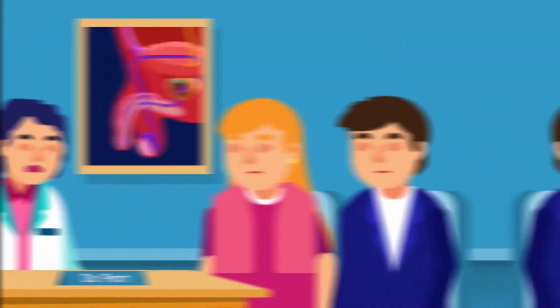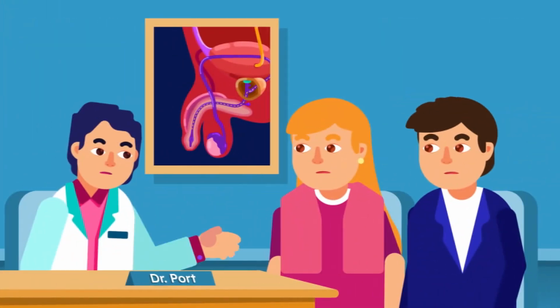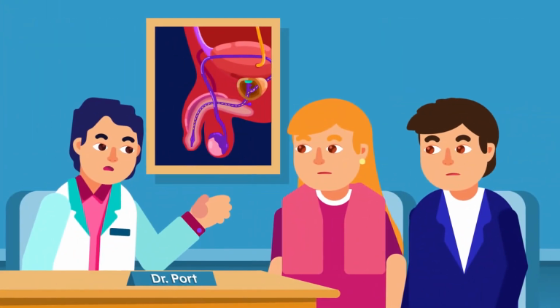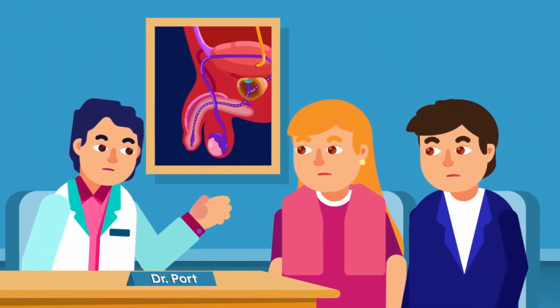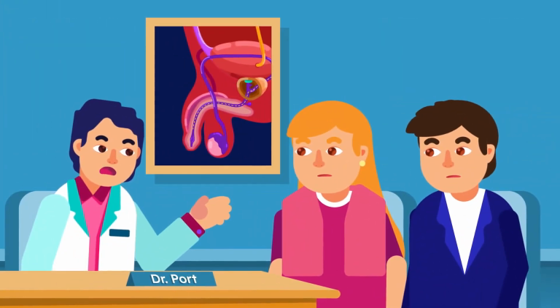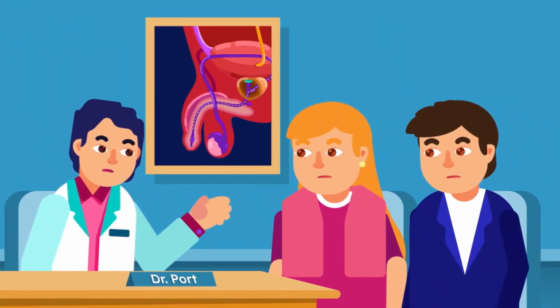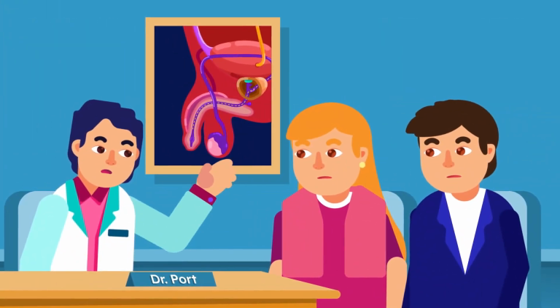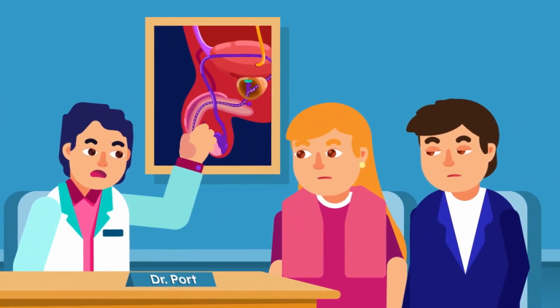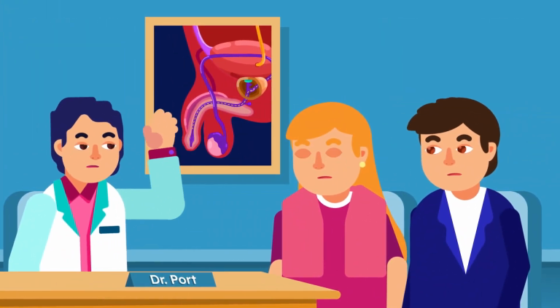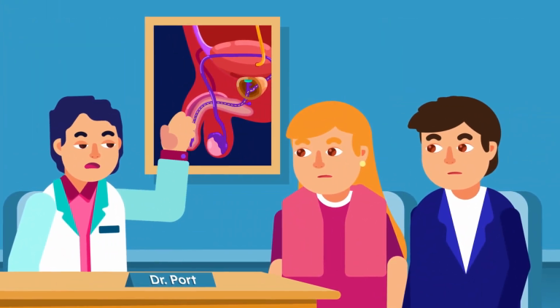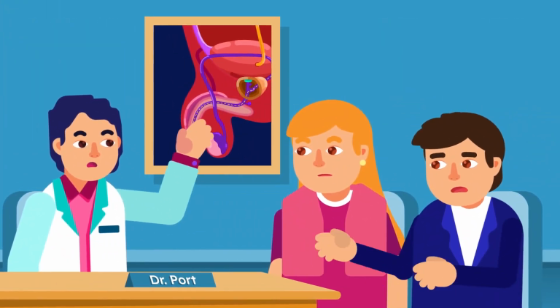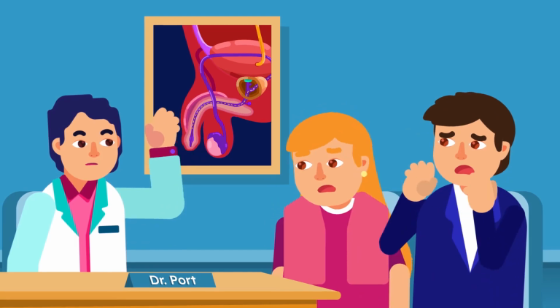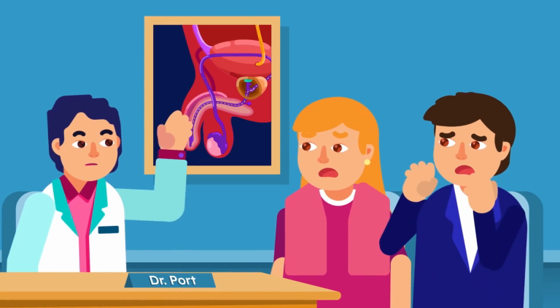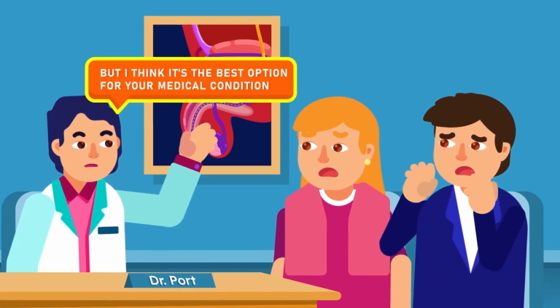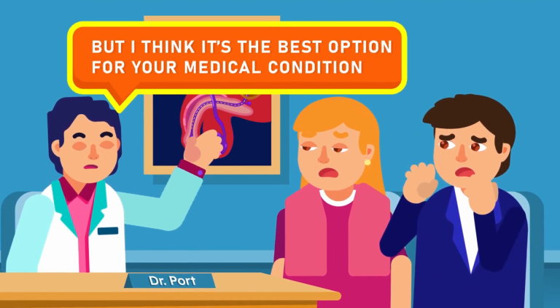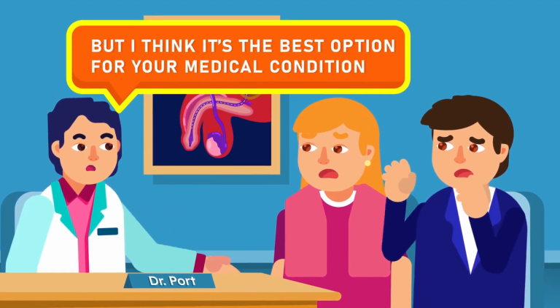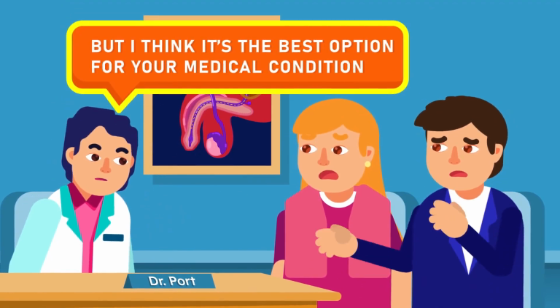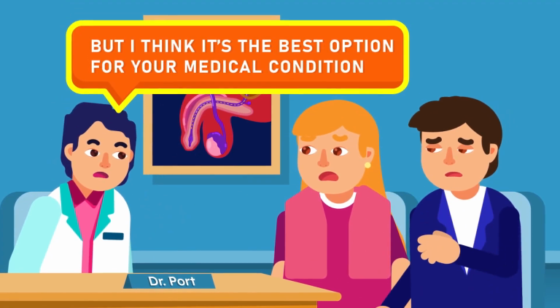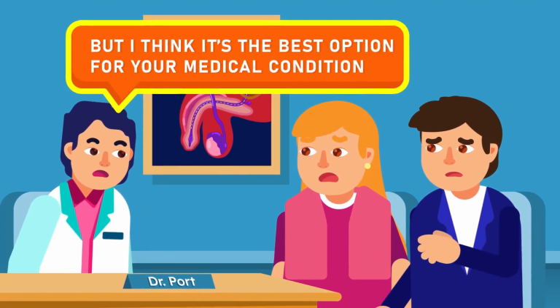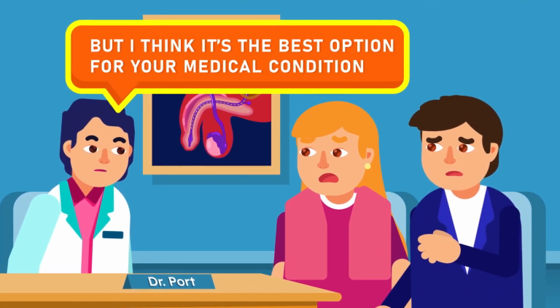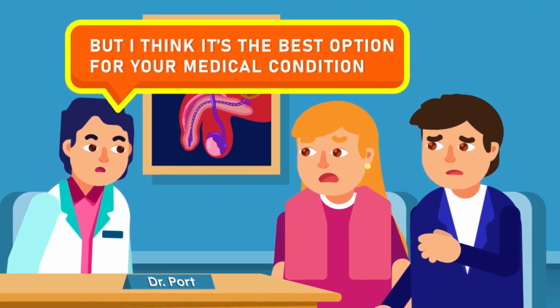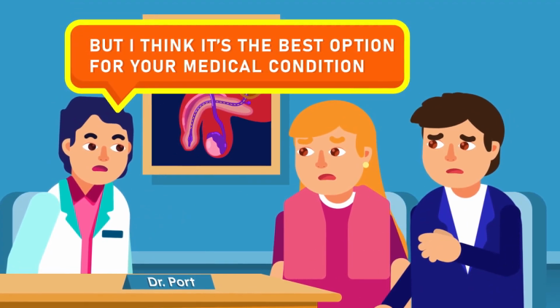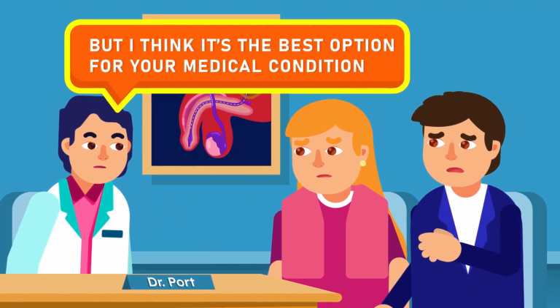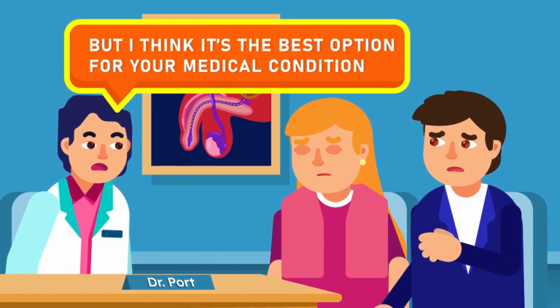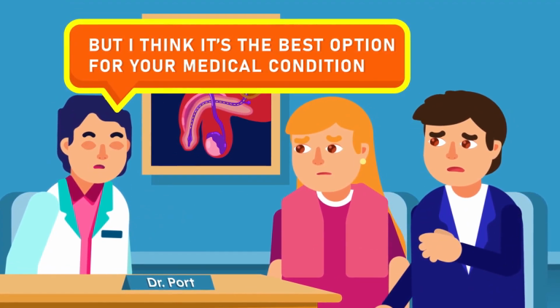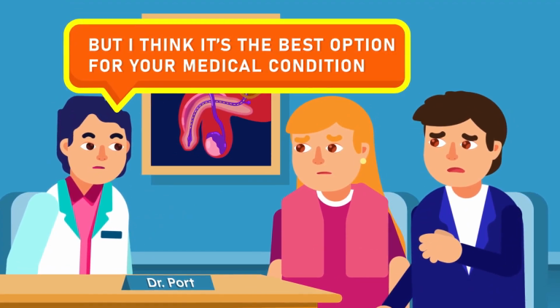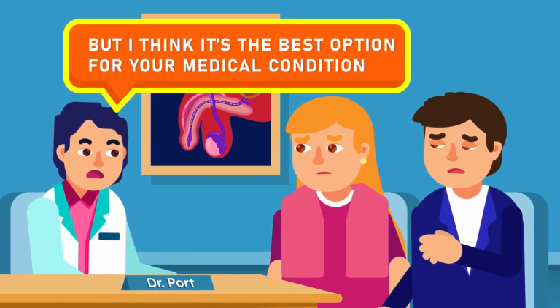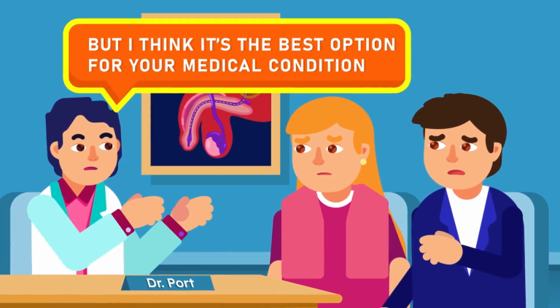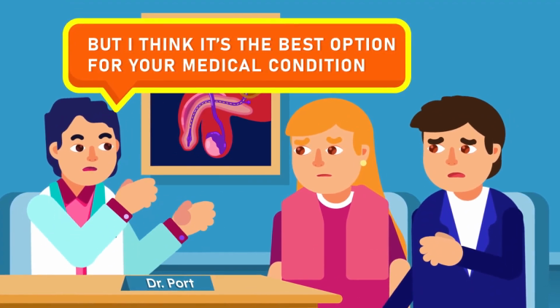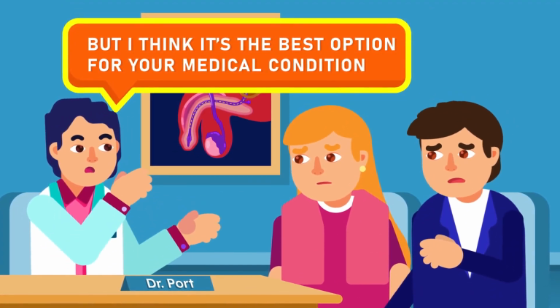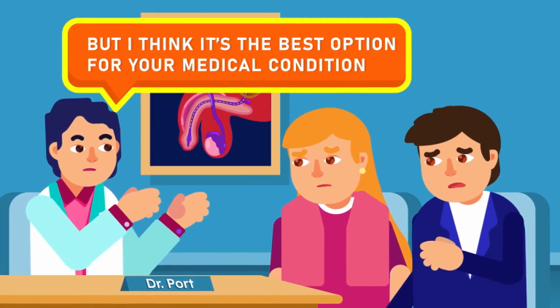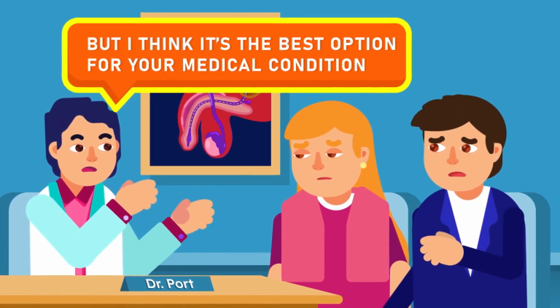Moreover, these methods are irreversible, and so they require a lot of consideration before deciding to use them.